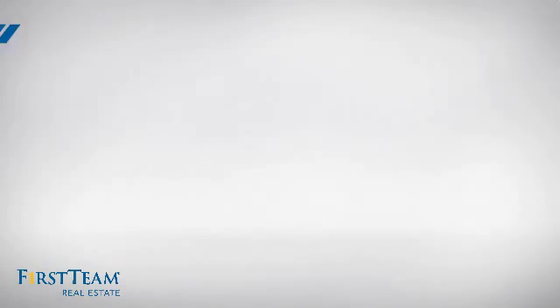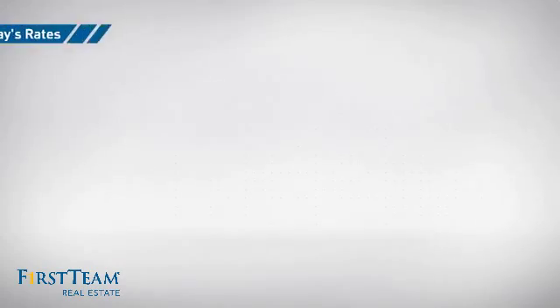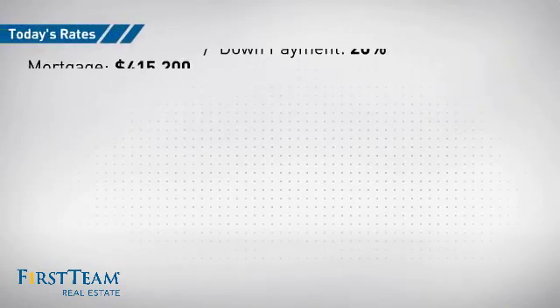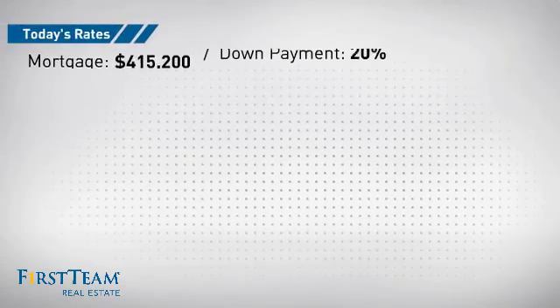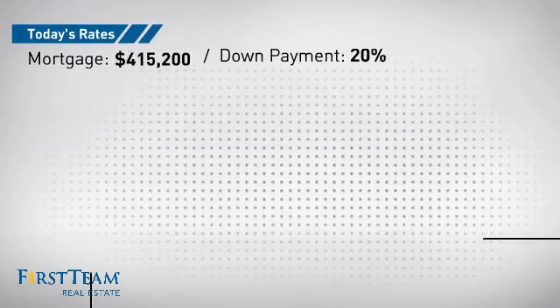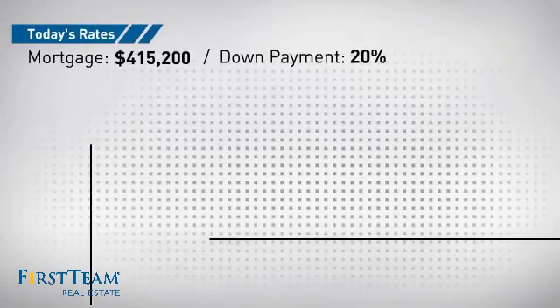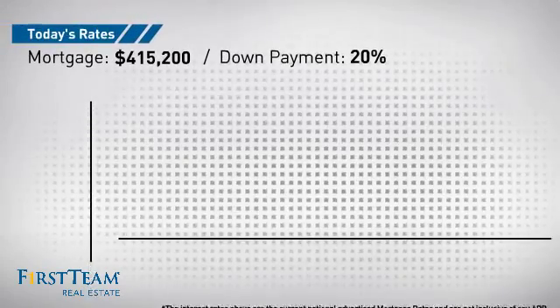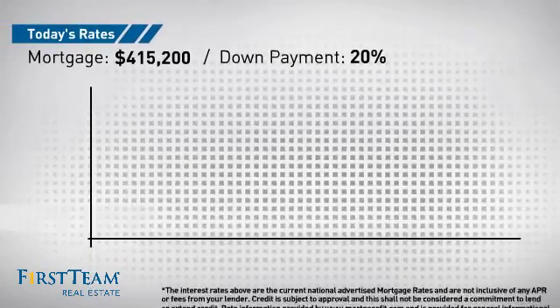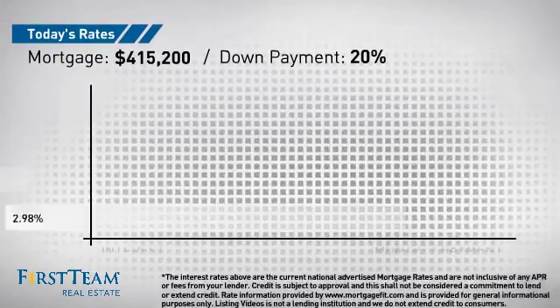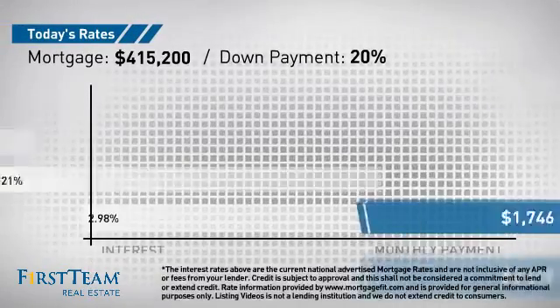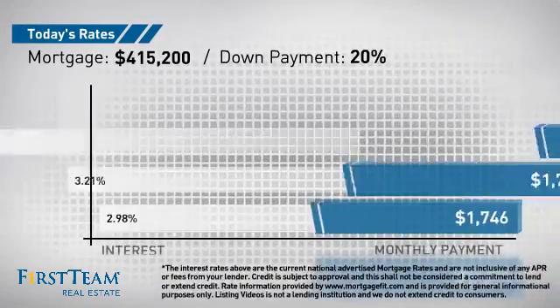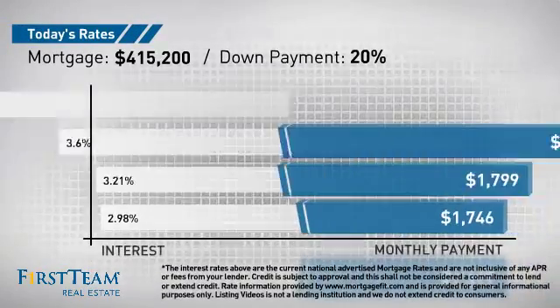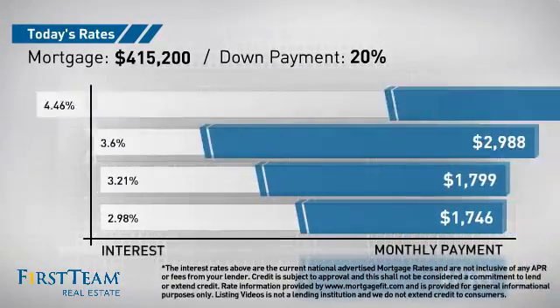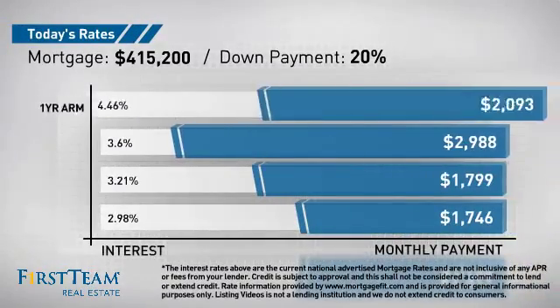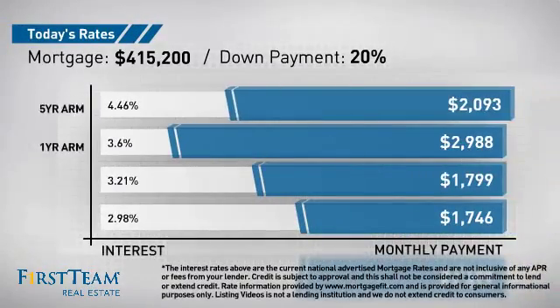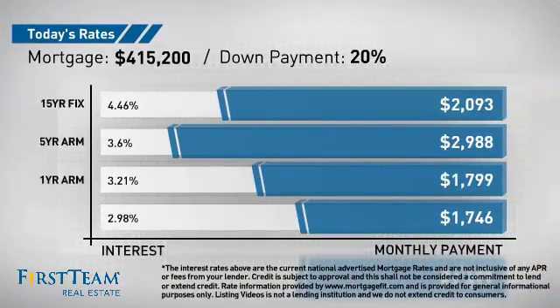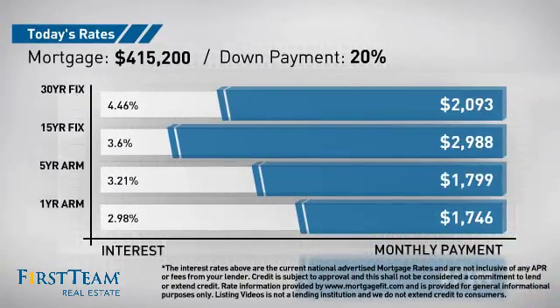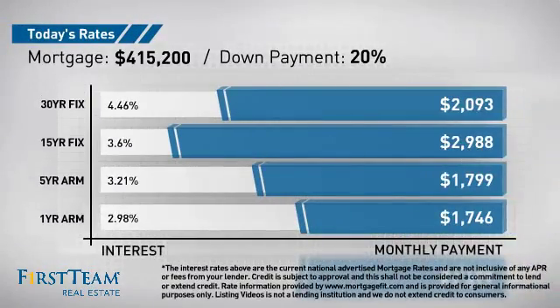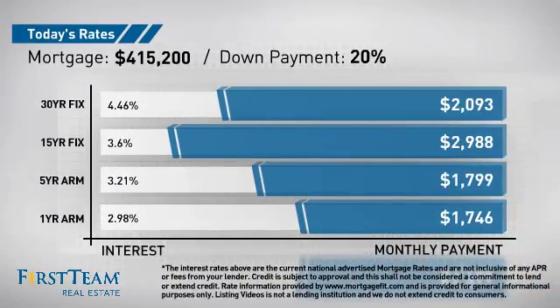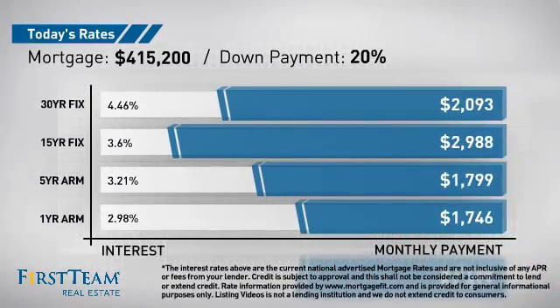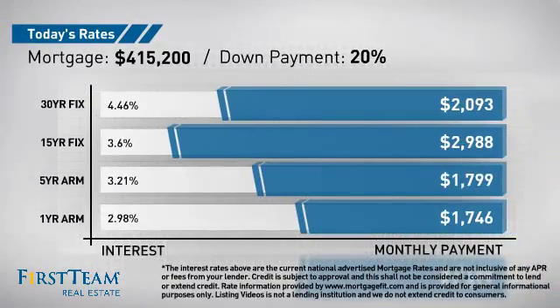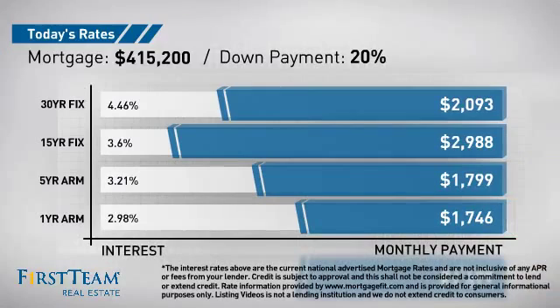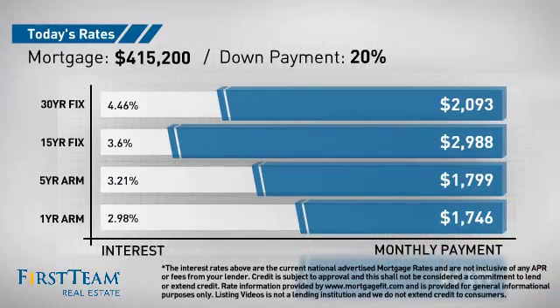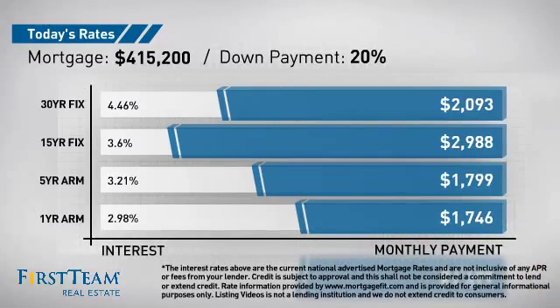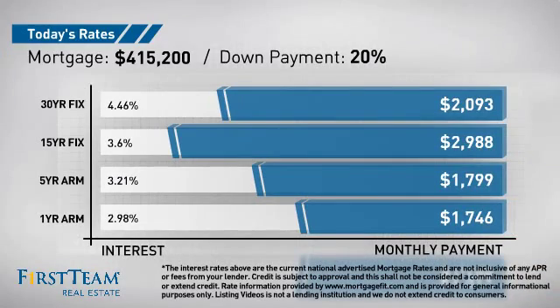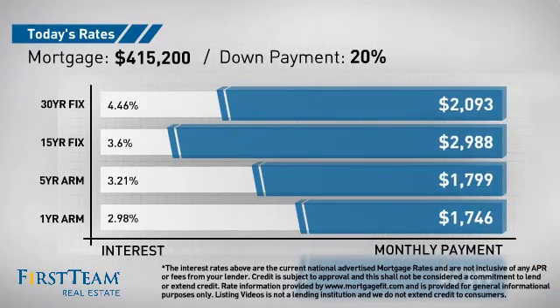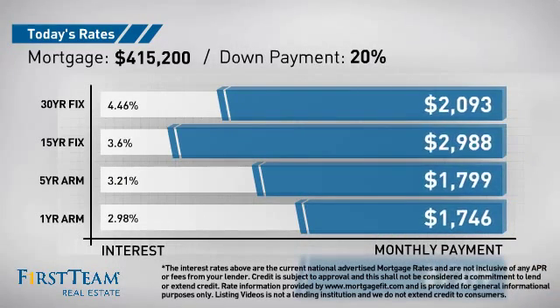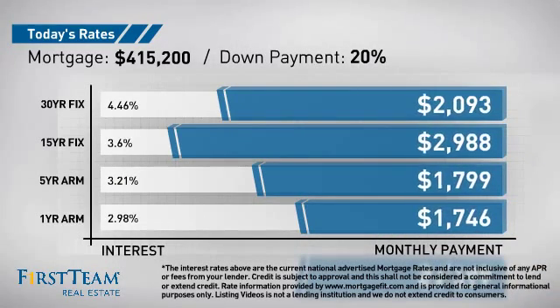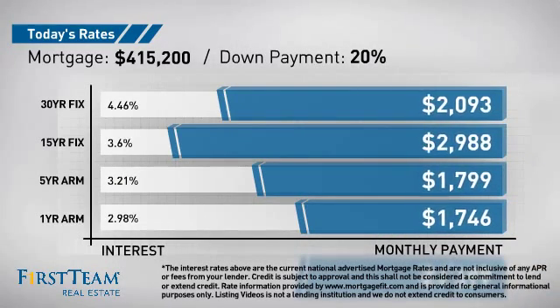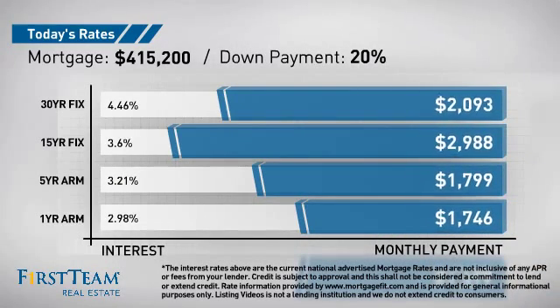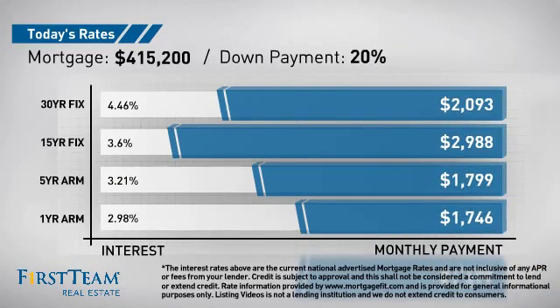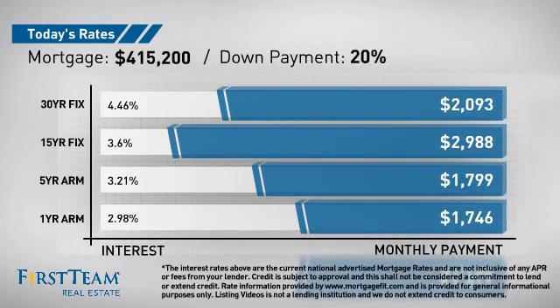If you're thinking about getting a mortgage for this property, you could be looking at these options with regards to current interest rates and monthly payments.